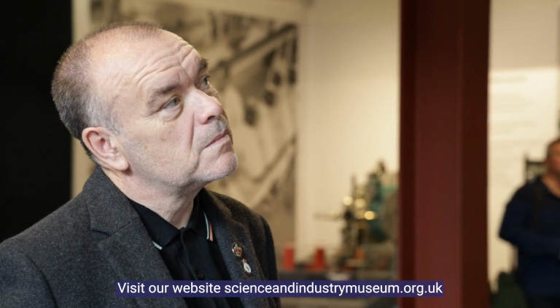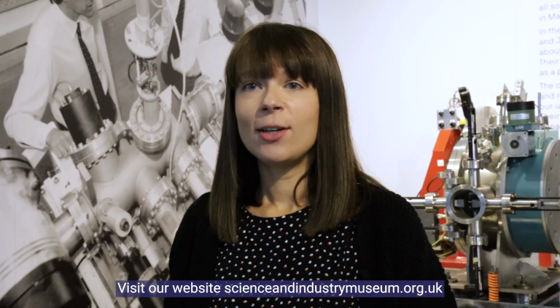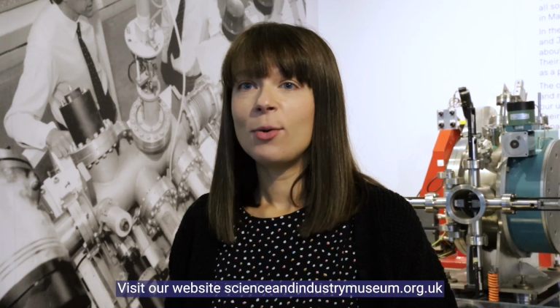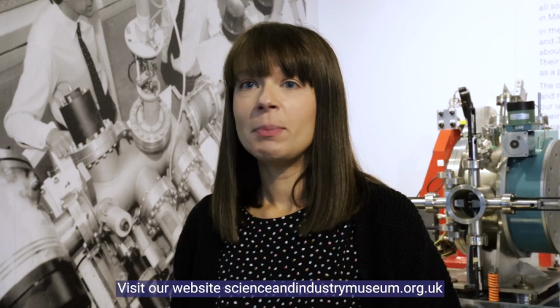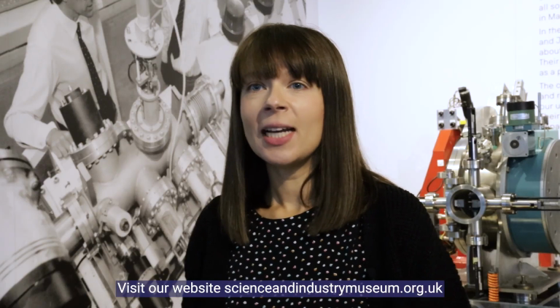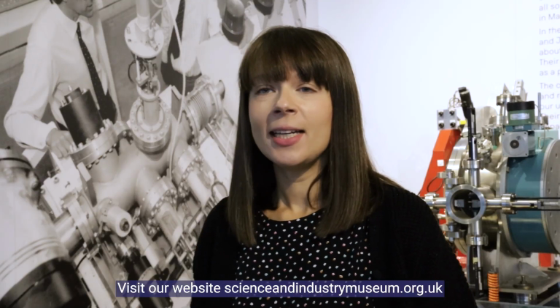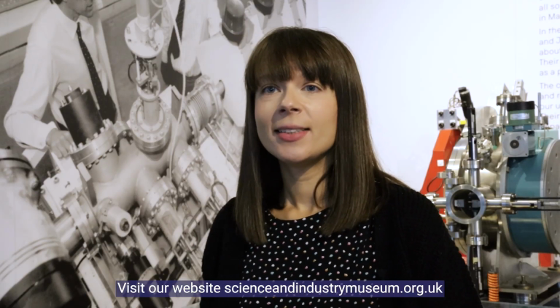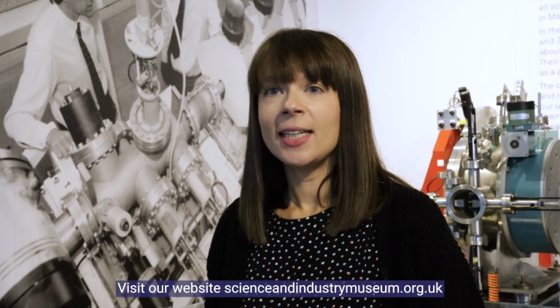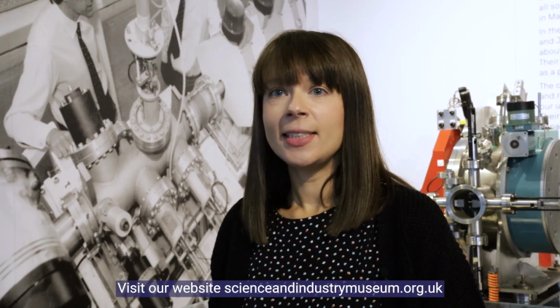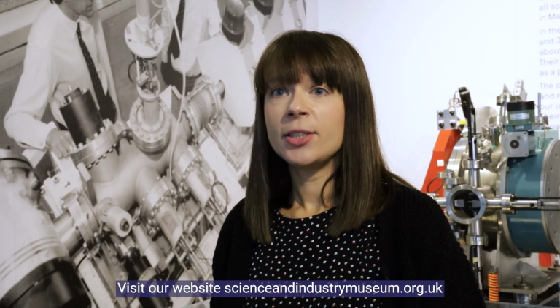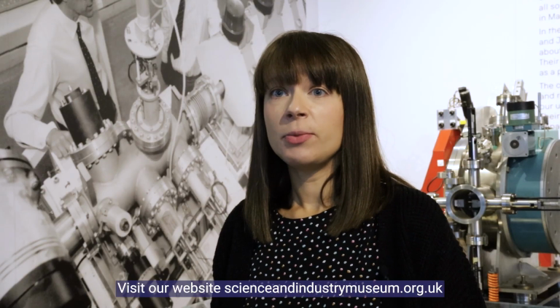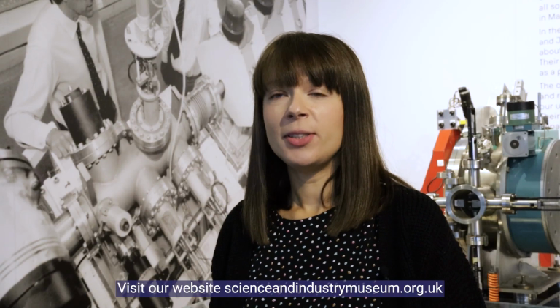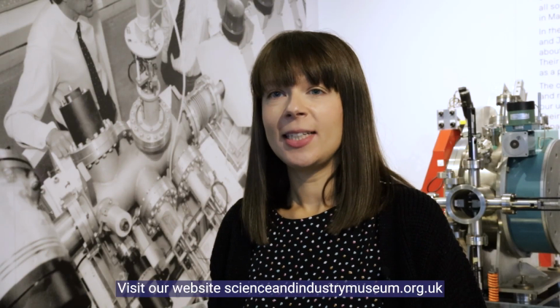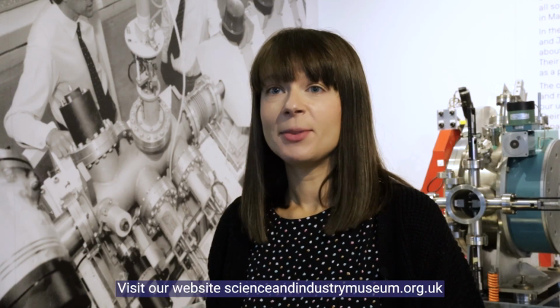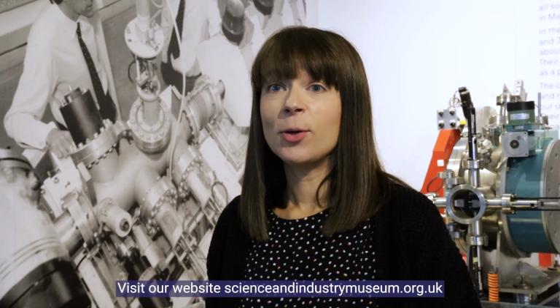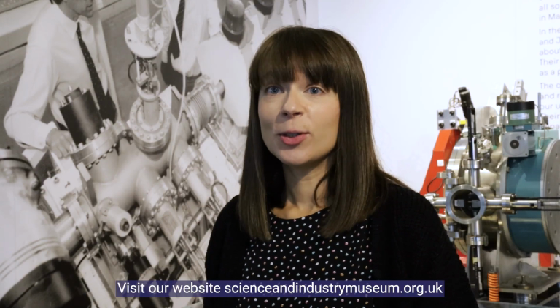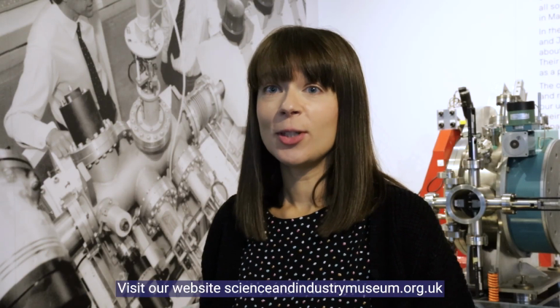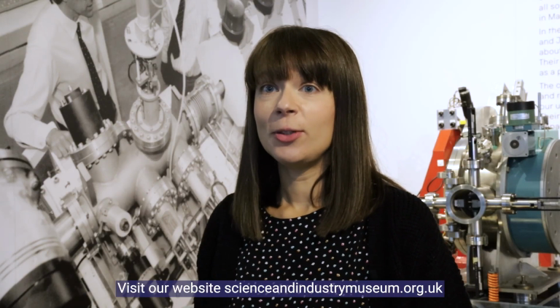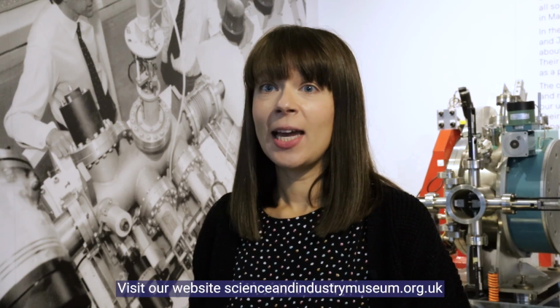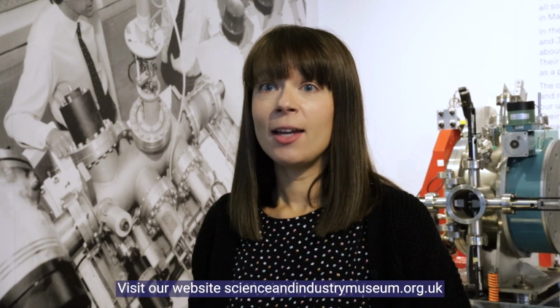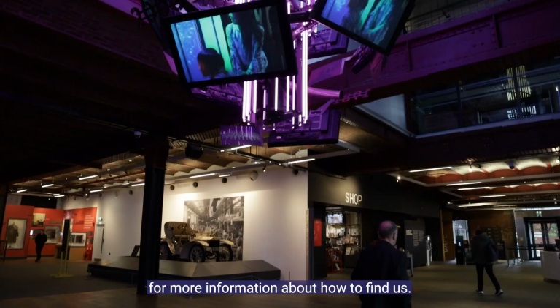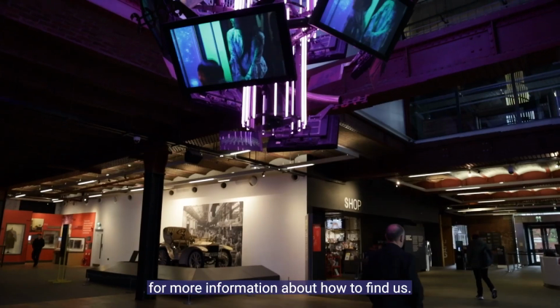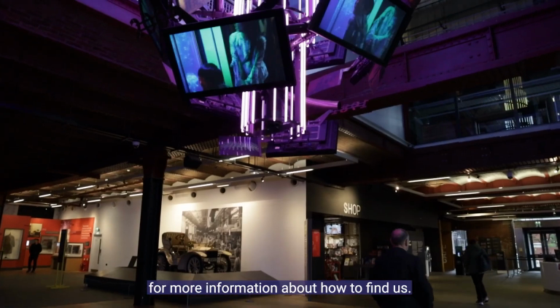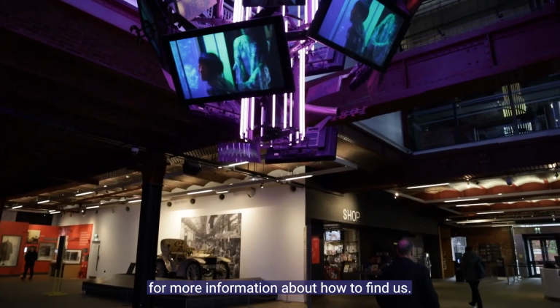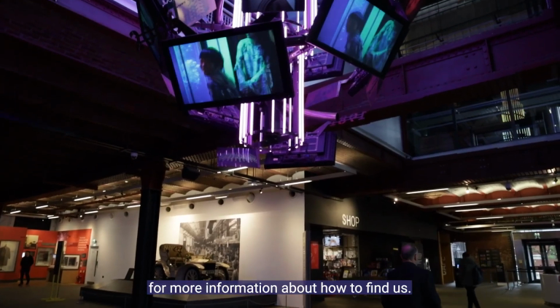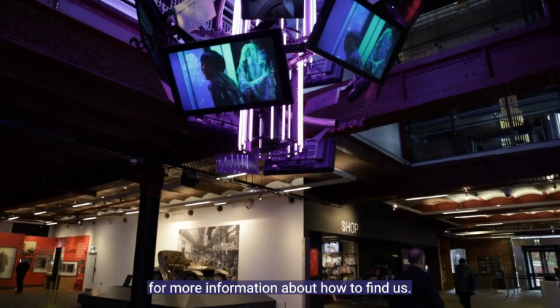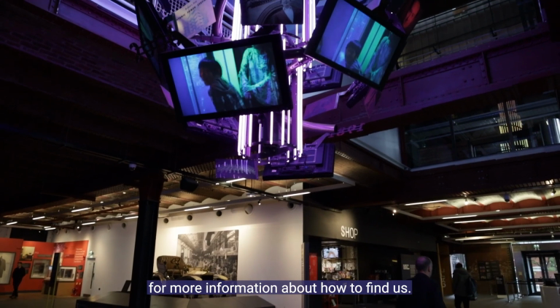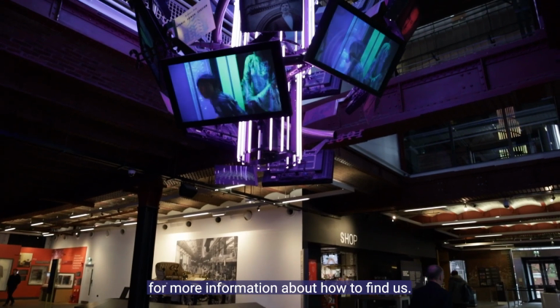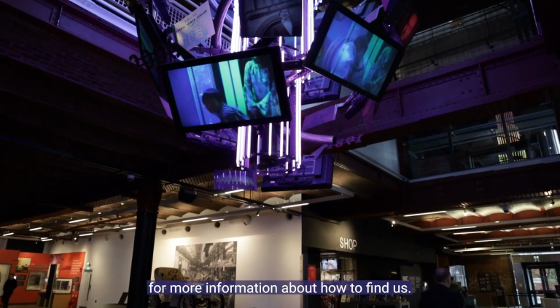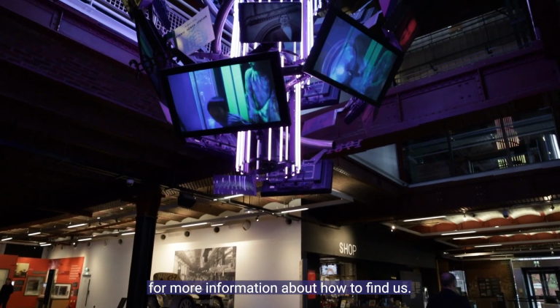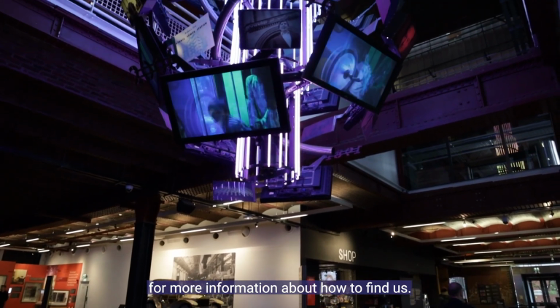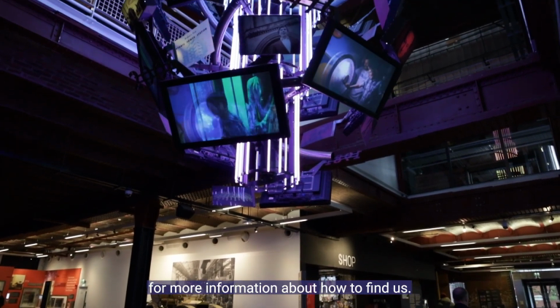Visit our website scienceandindustrymuseum.org.uk for more information about how to find us.